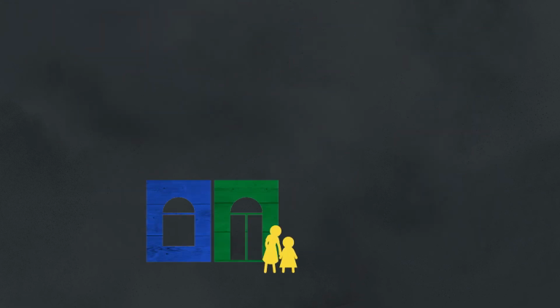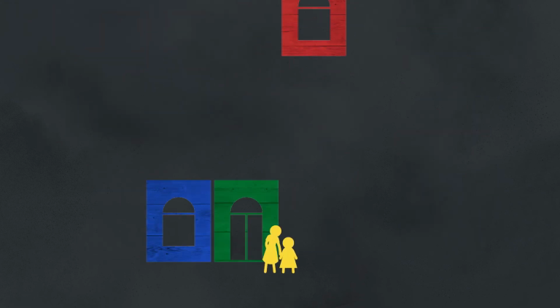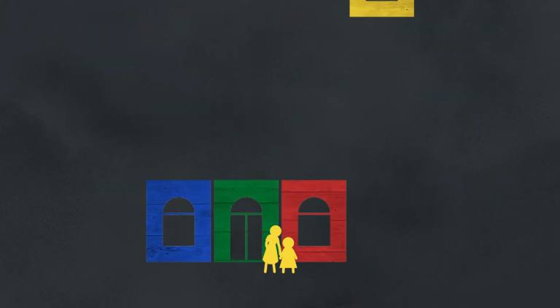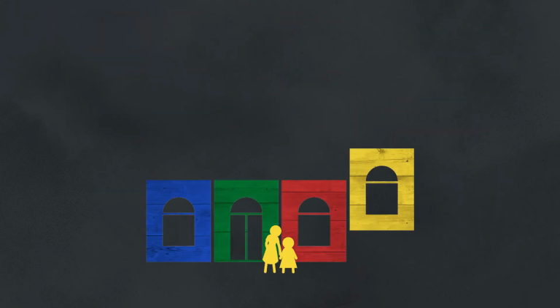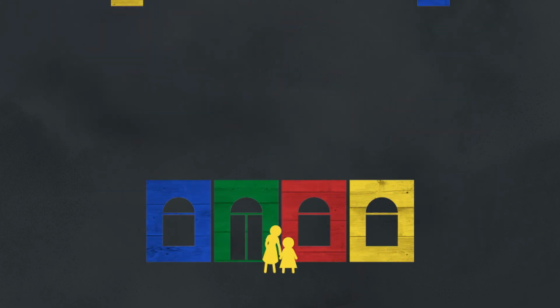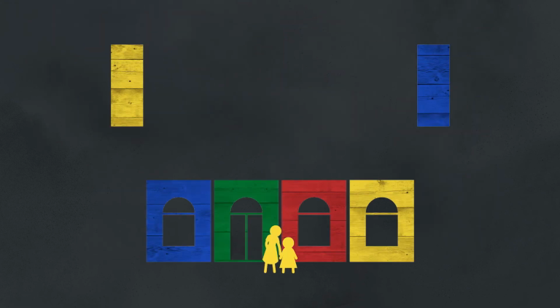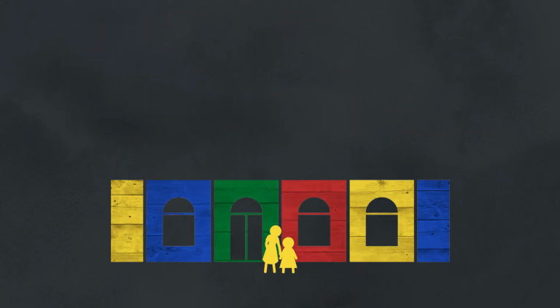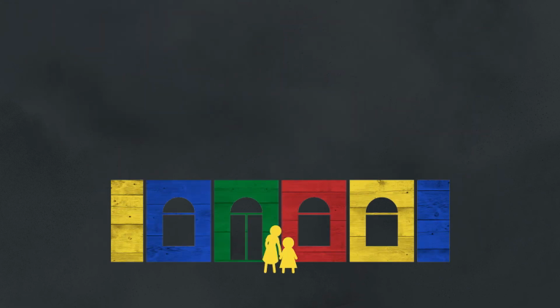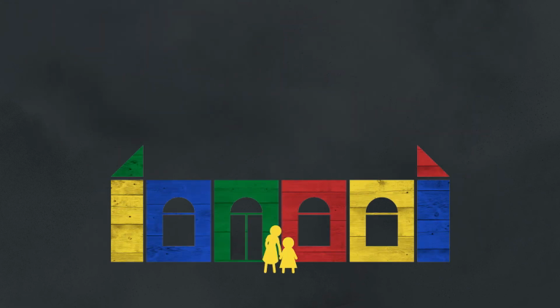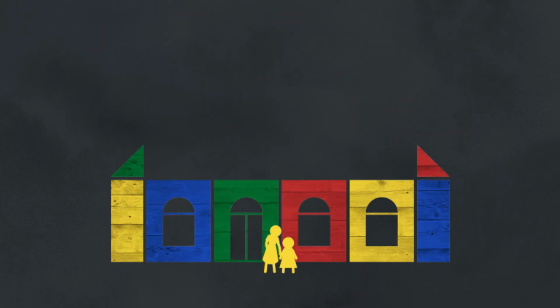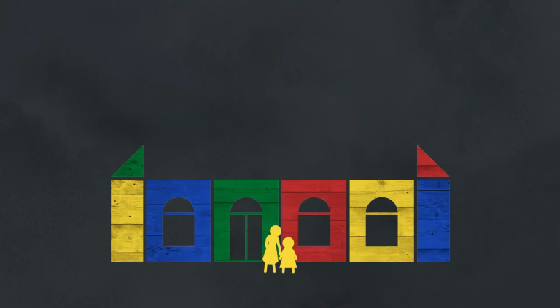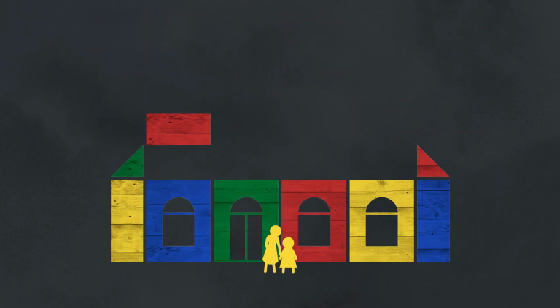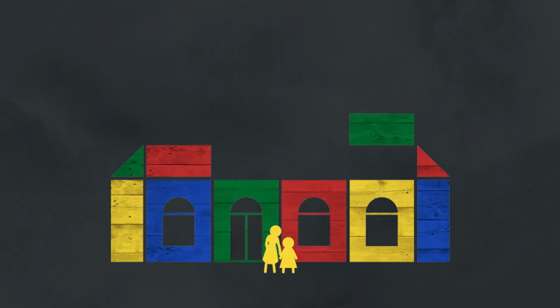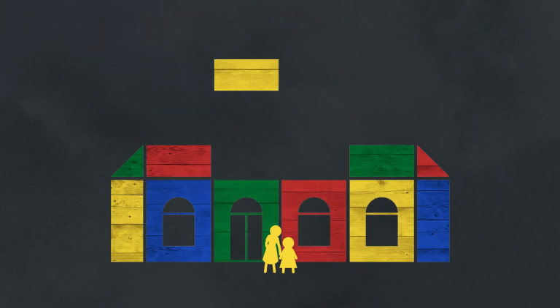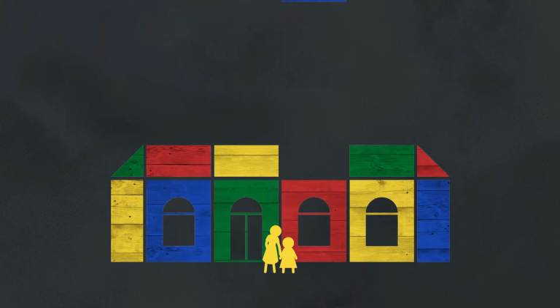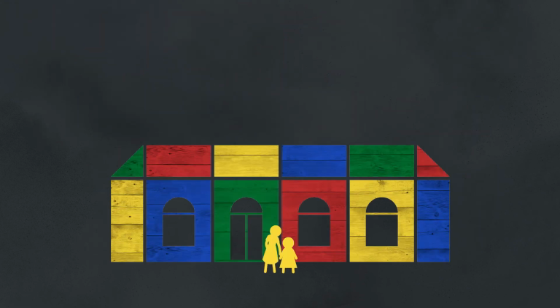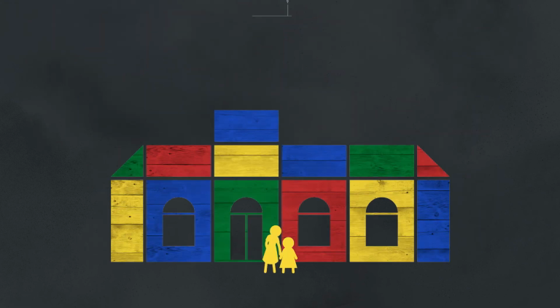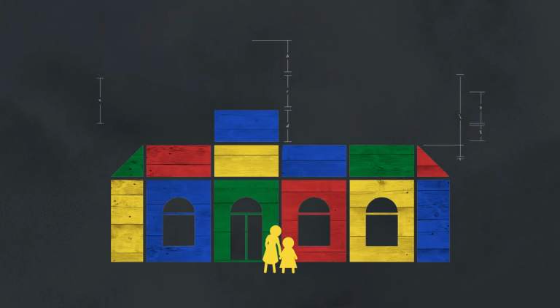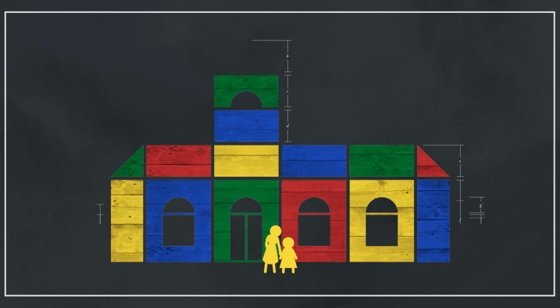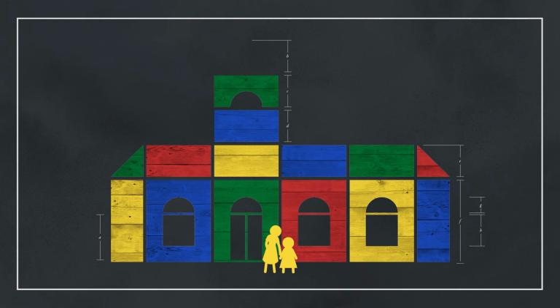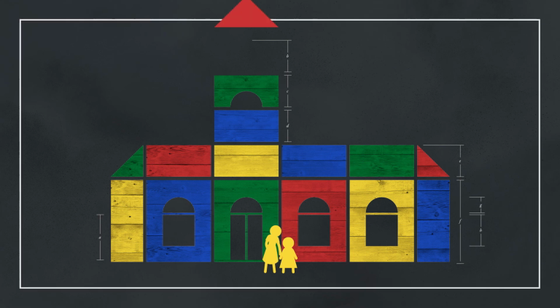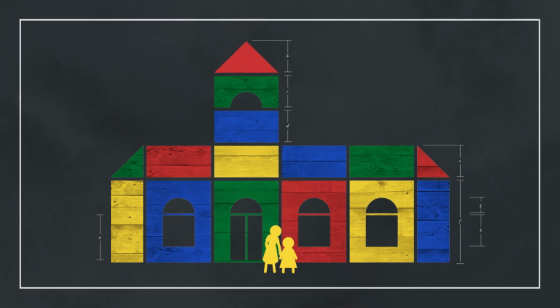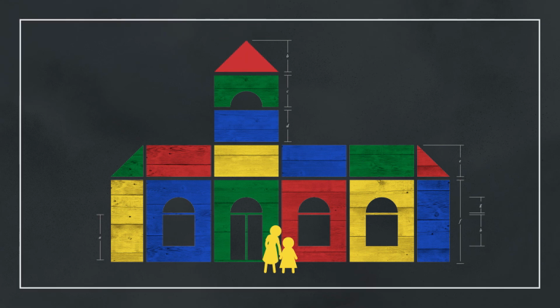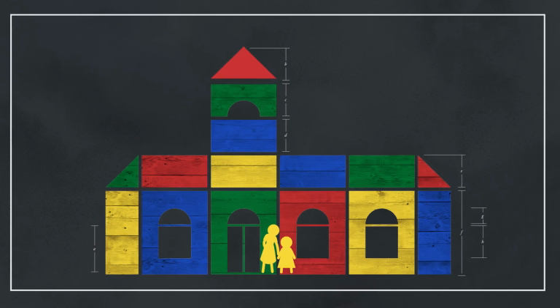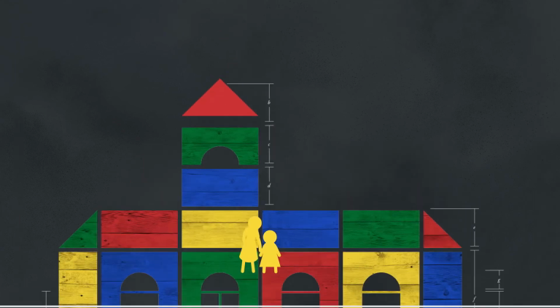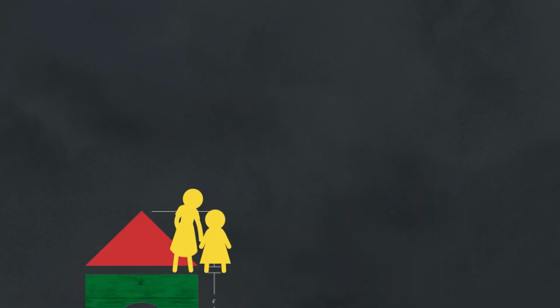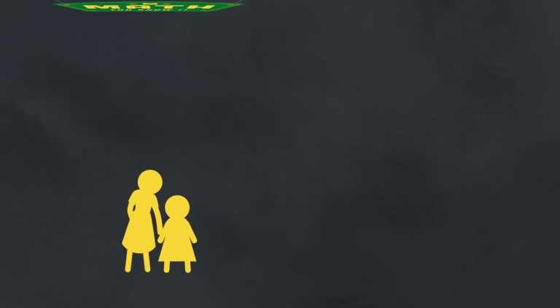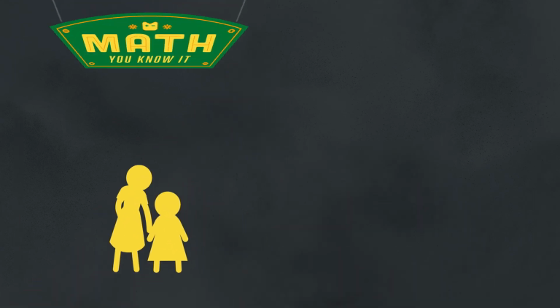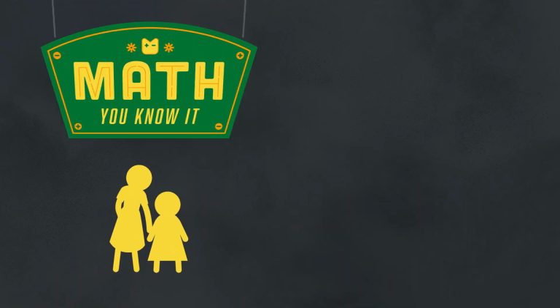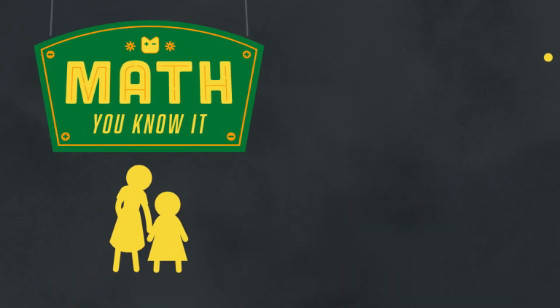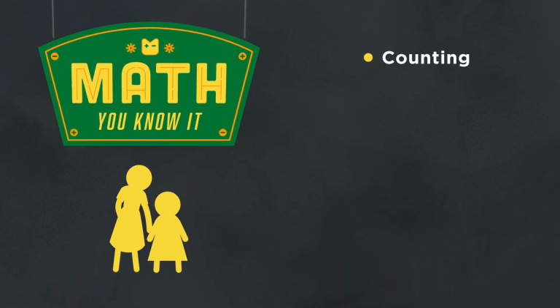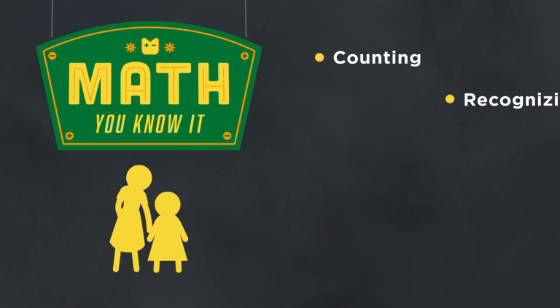Remember, you already know all the math to help your child.